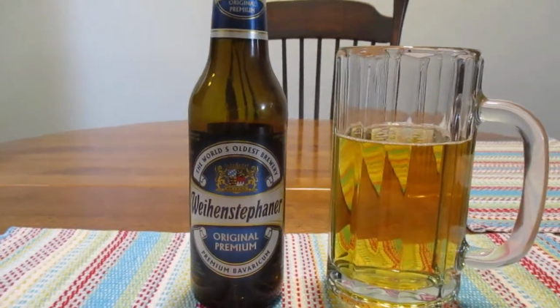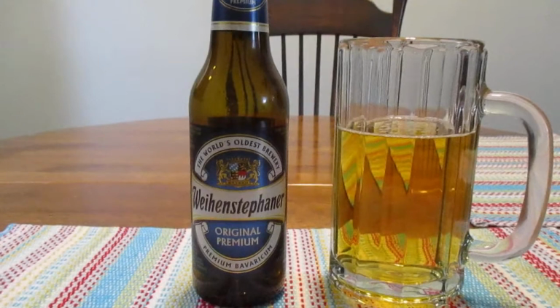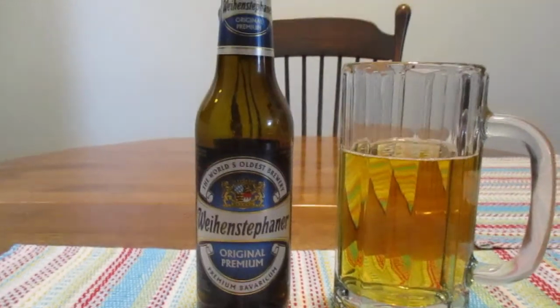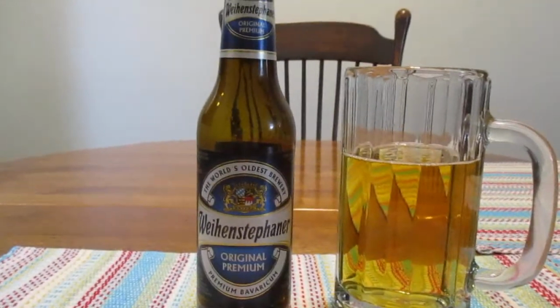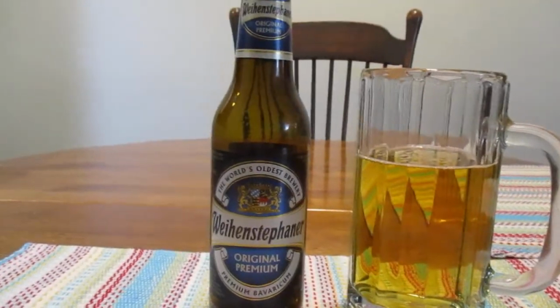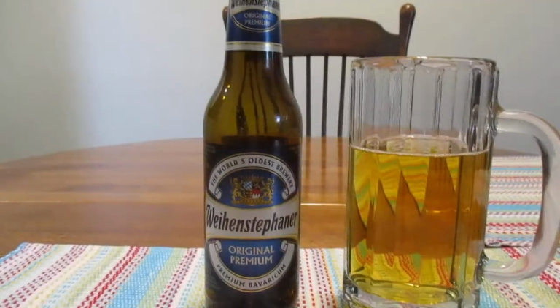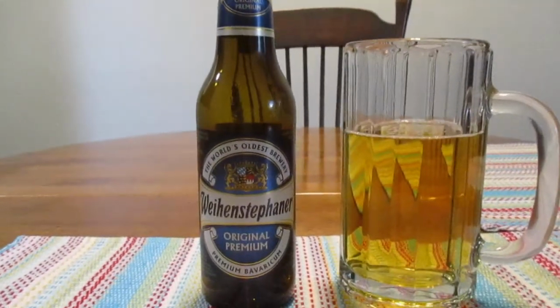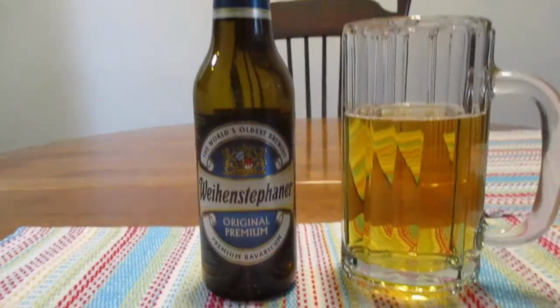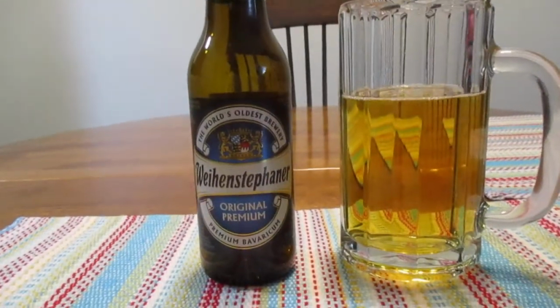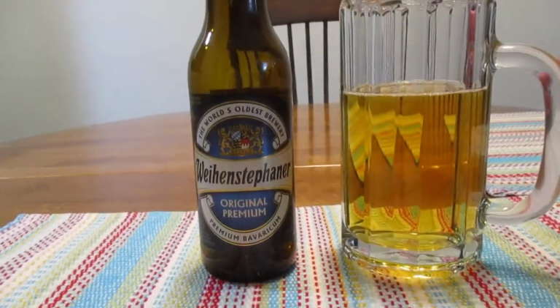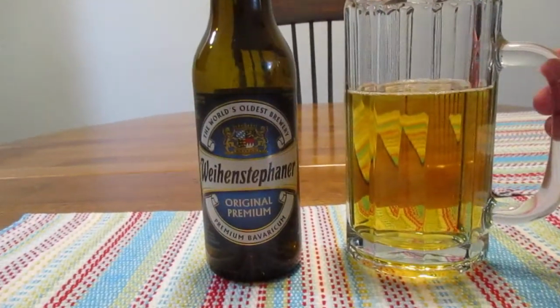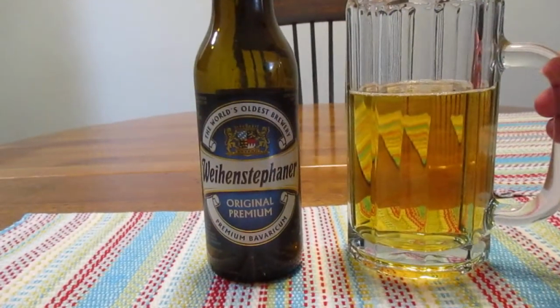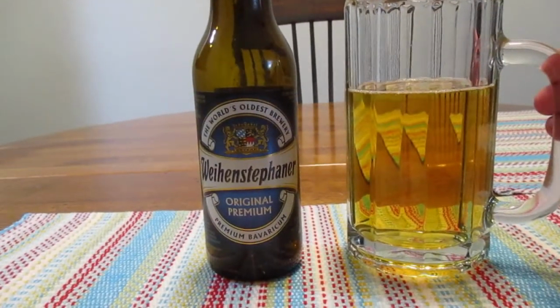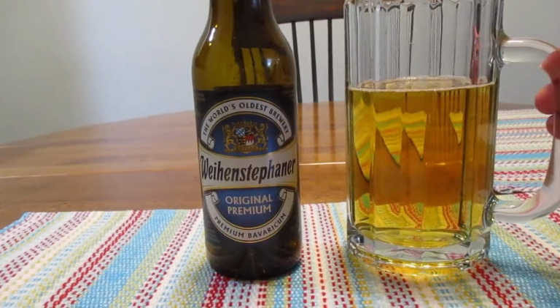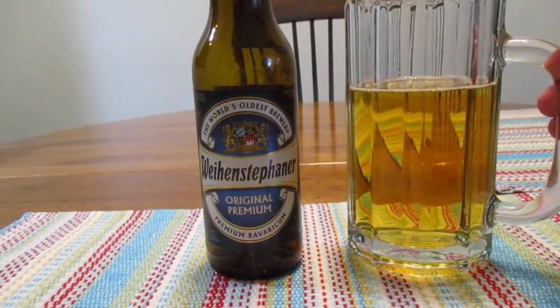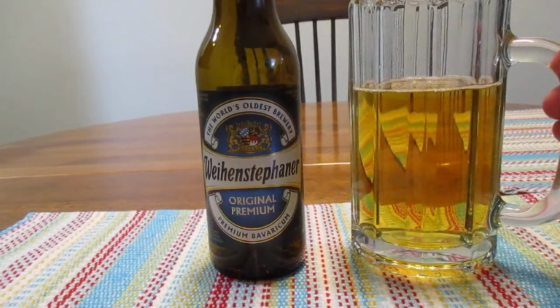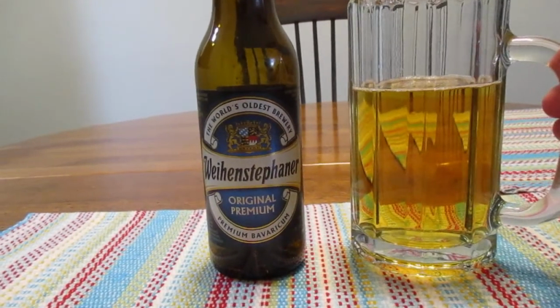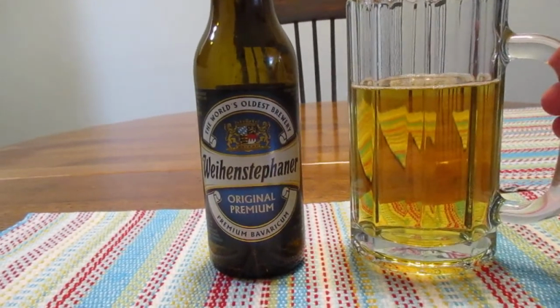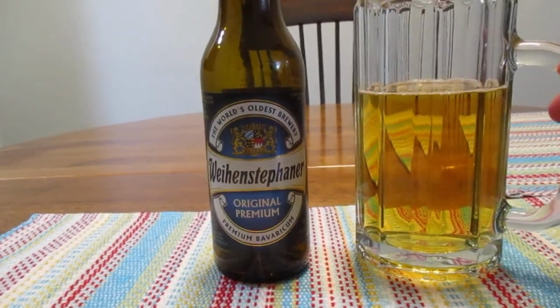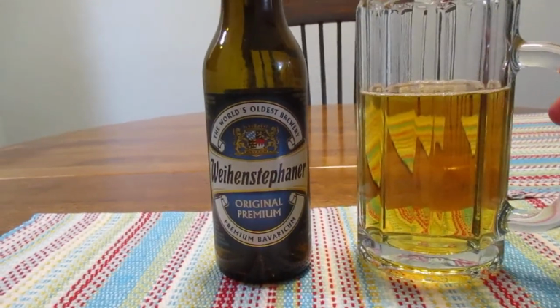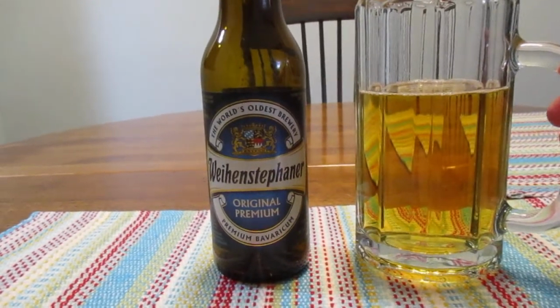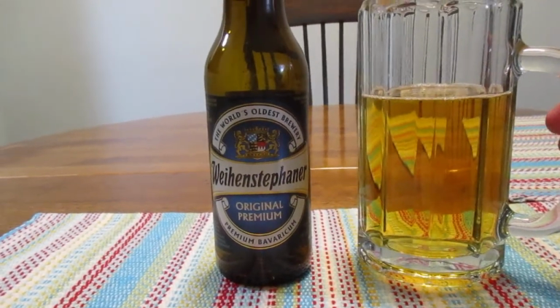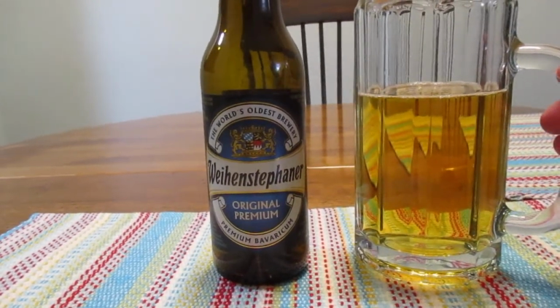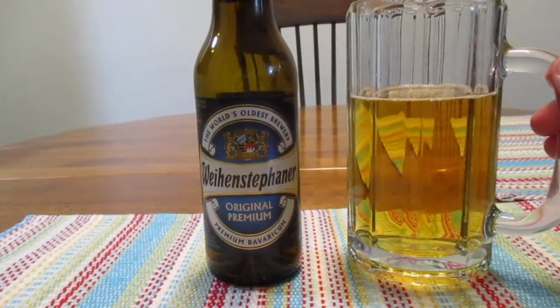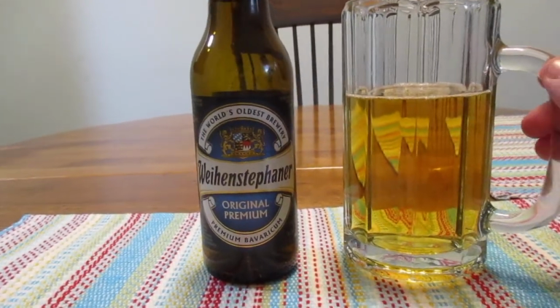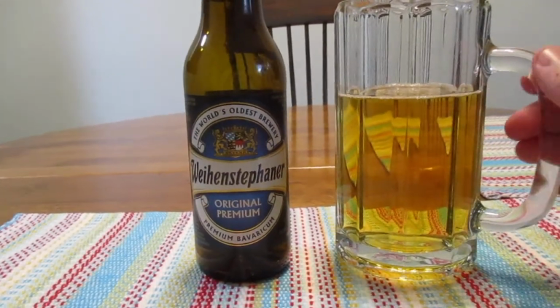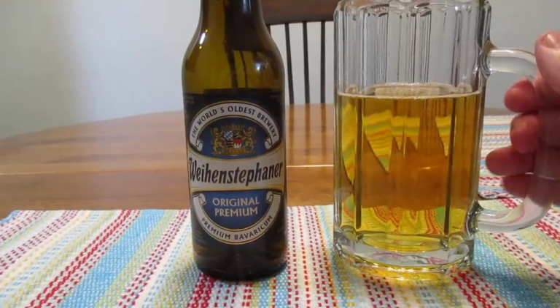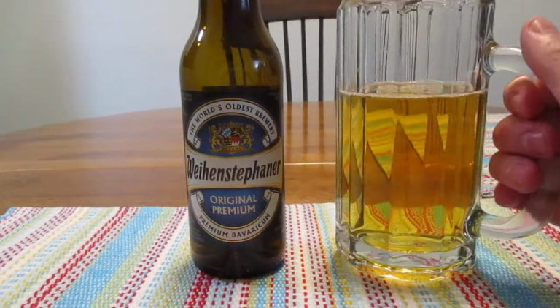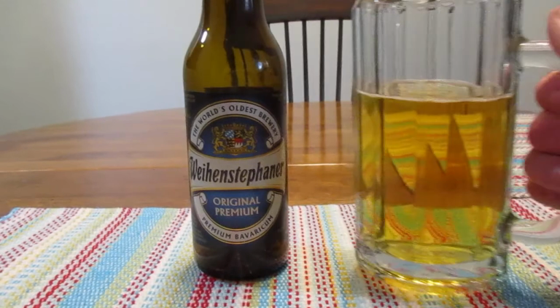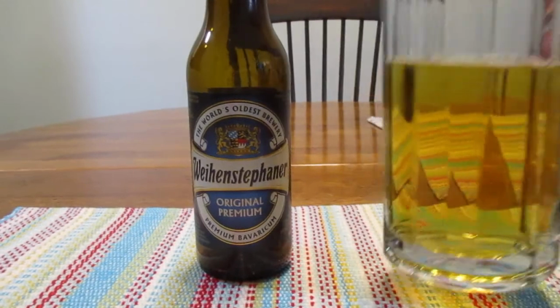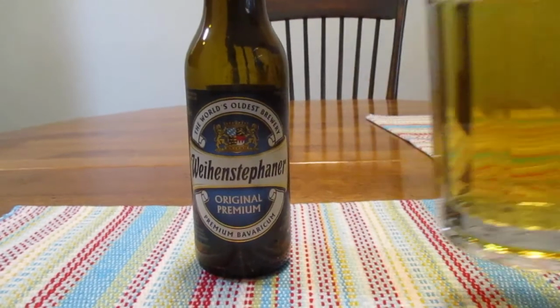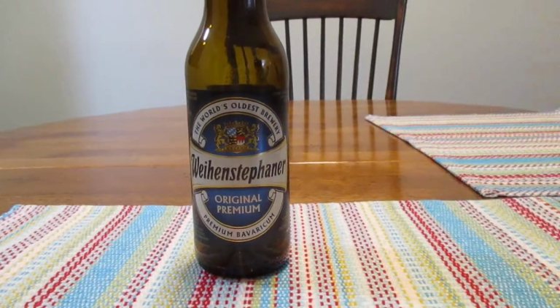So how does Weihenstephaner taste? And again, I hope I said that right.